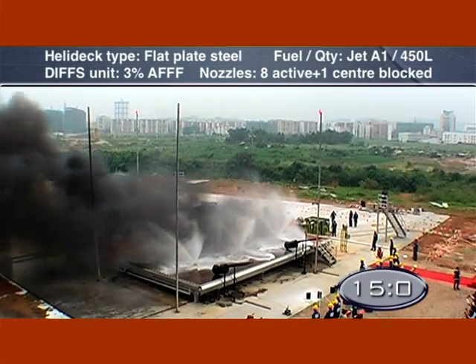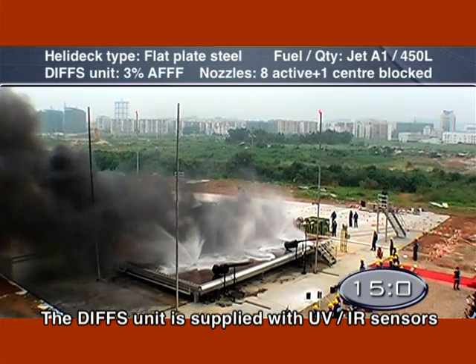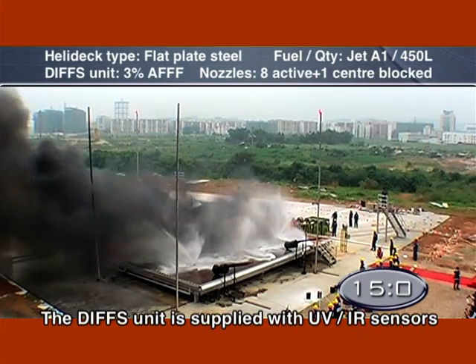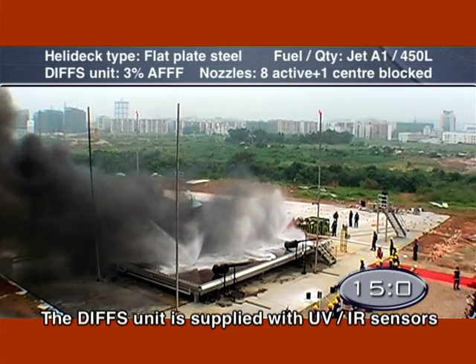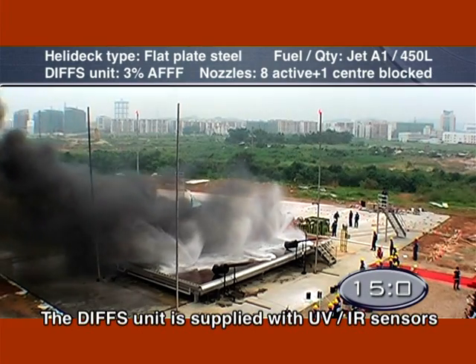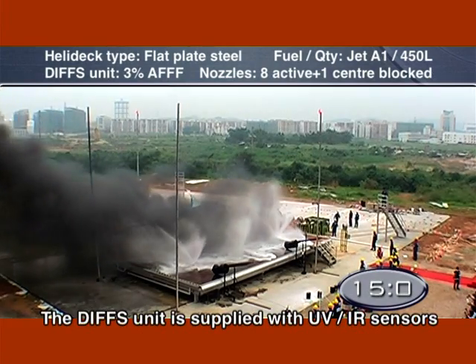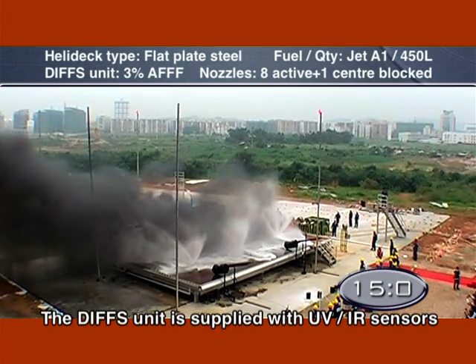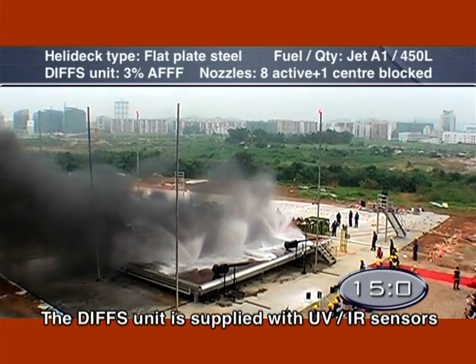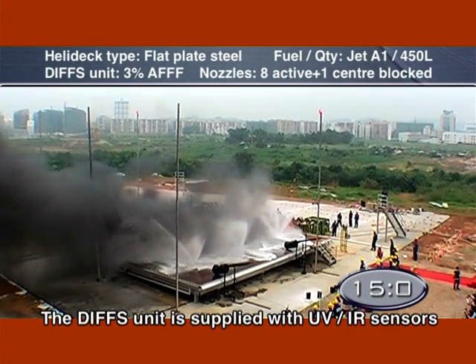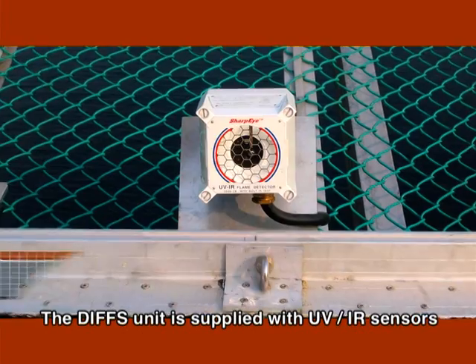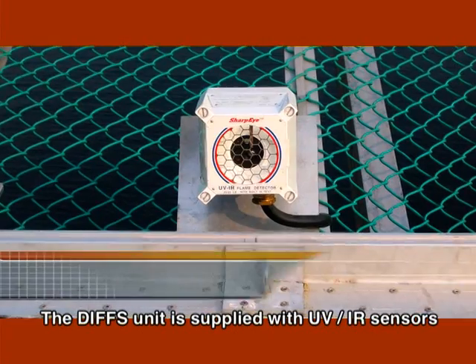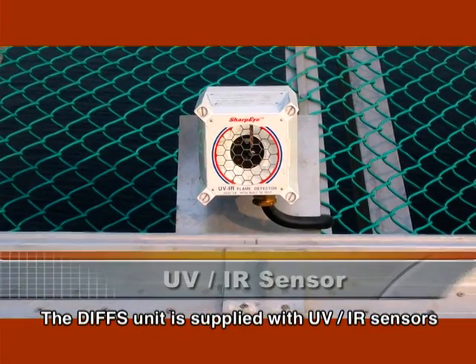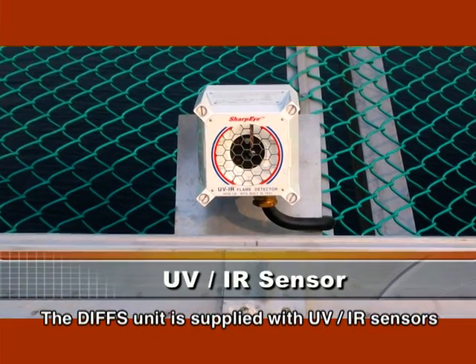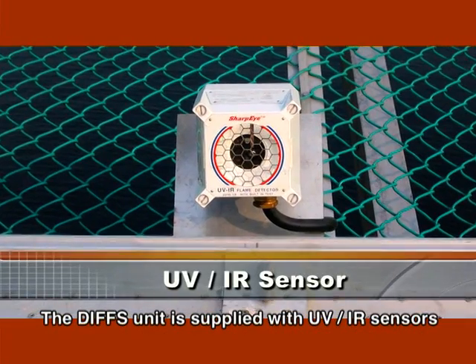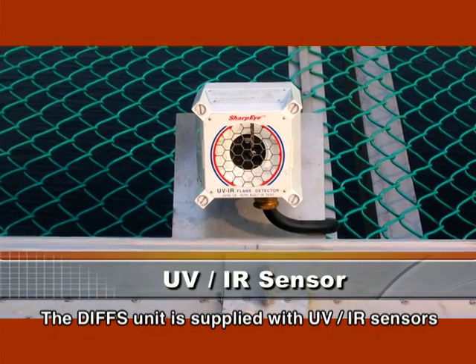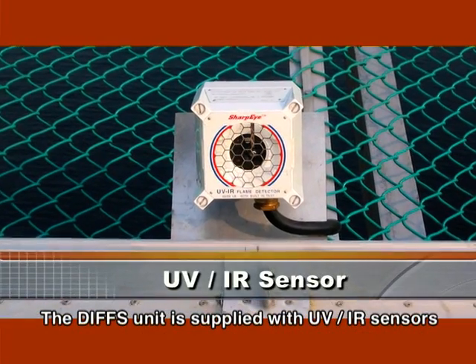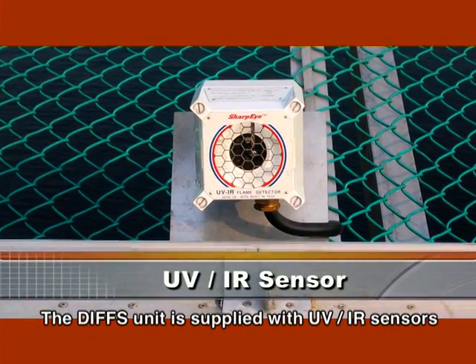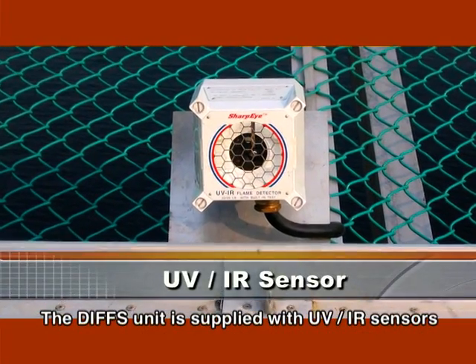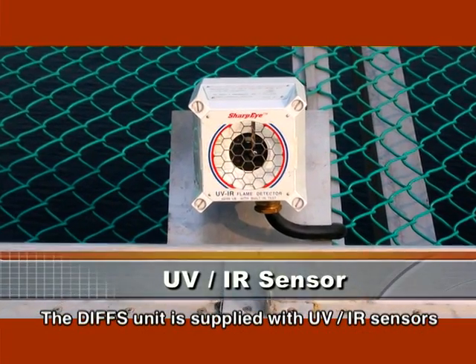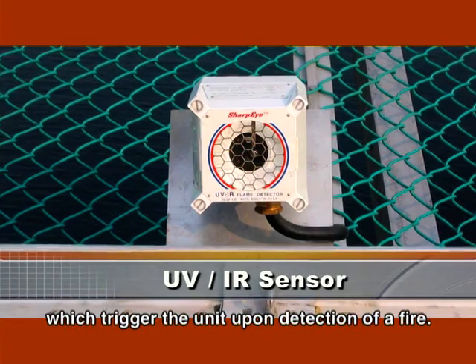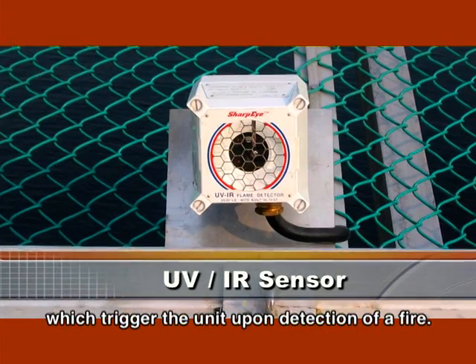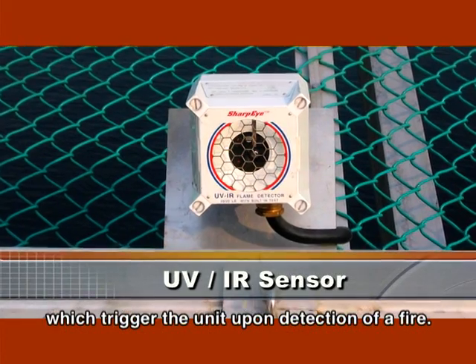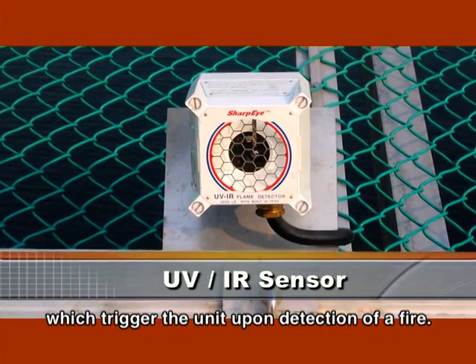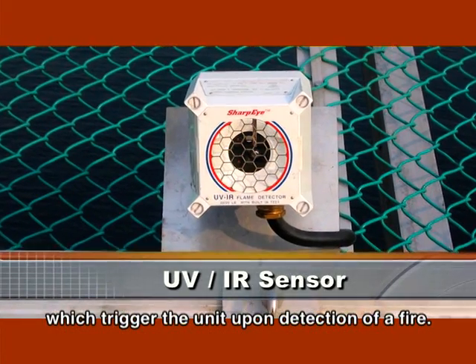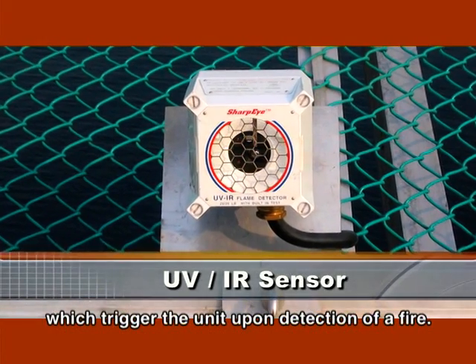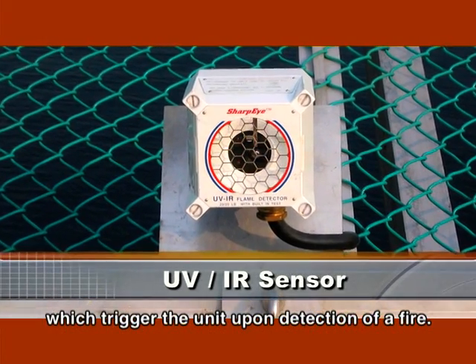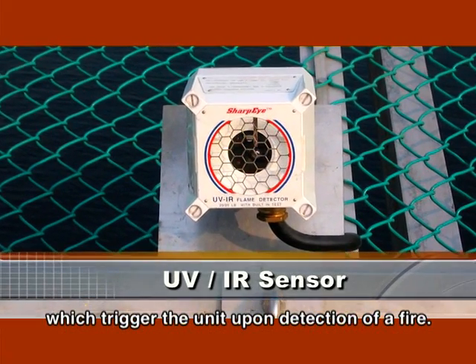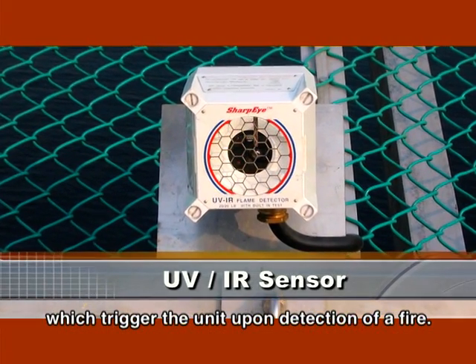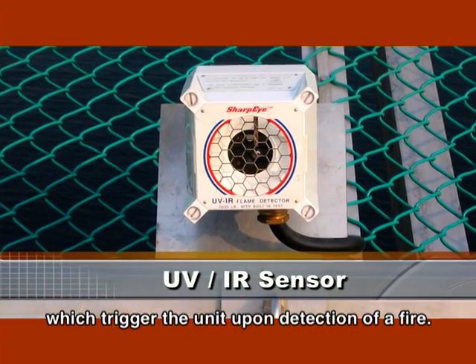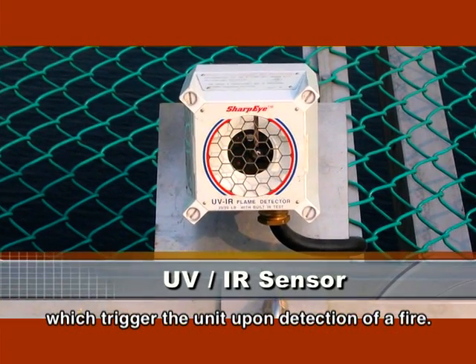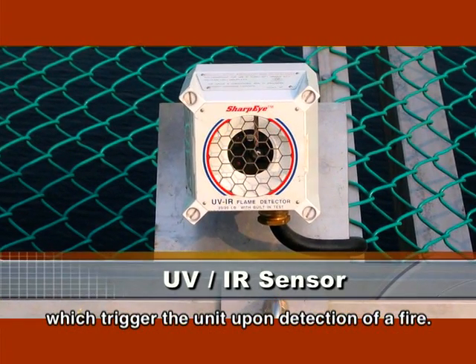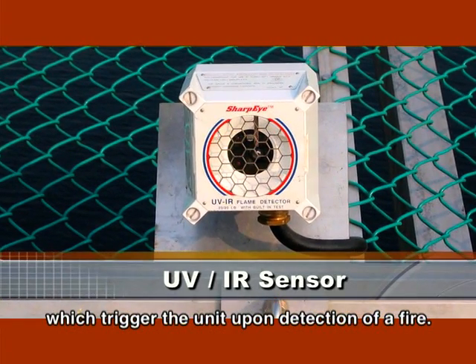The DIFS unit is supplied with UV-IR sensors, which trigger the unit upon detection of a fire.